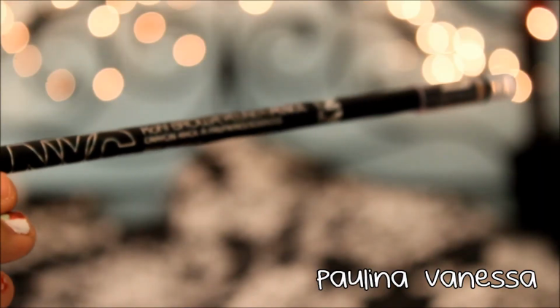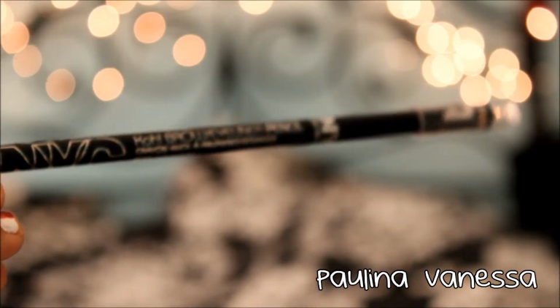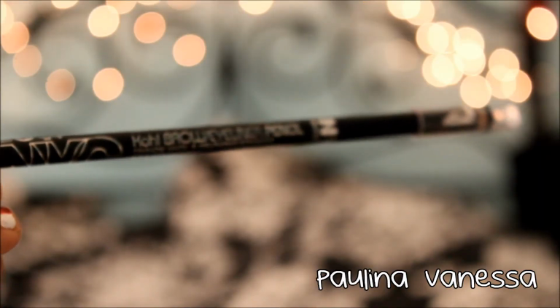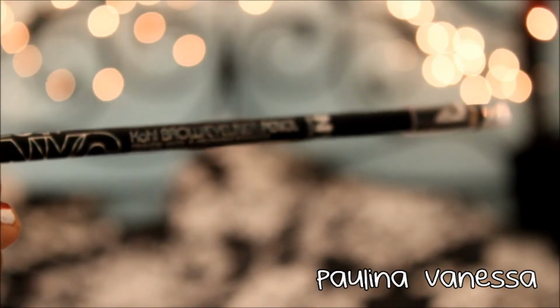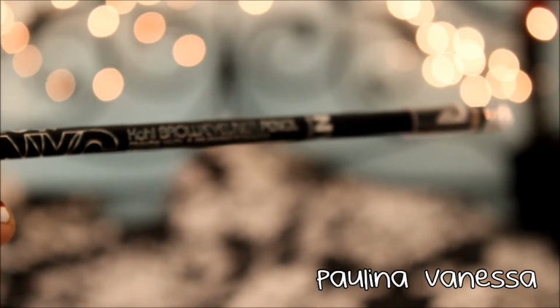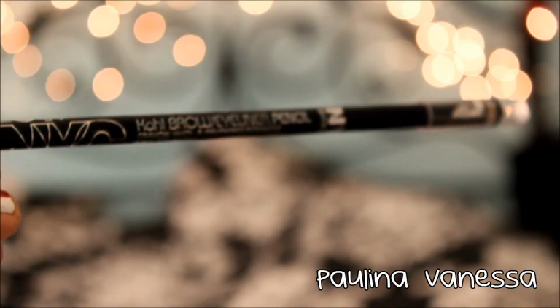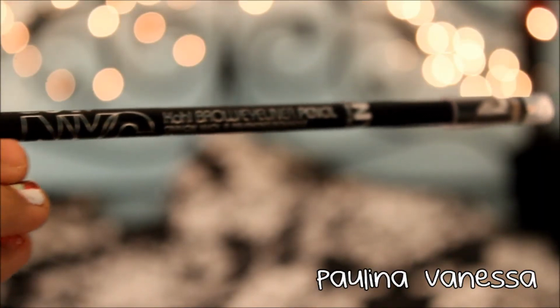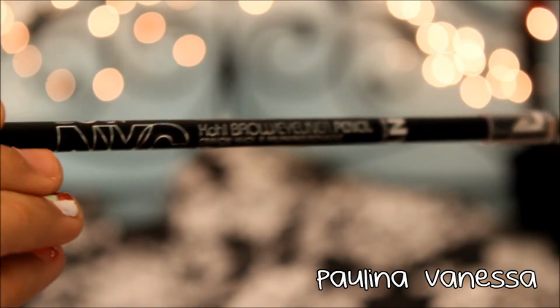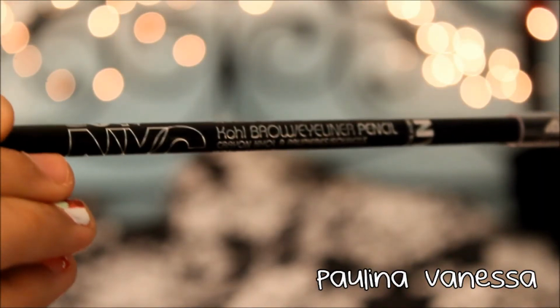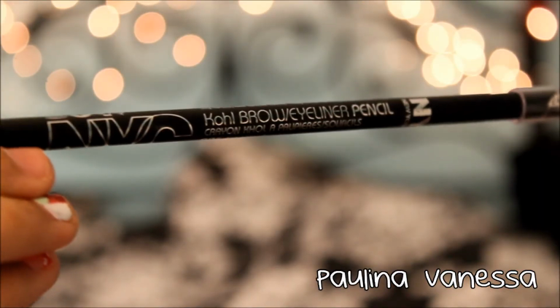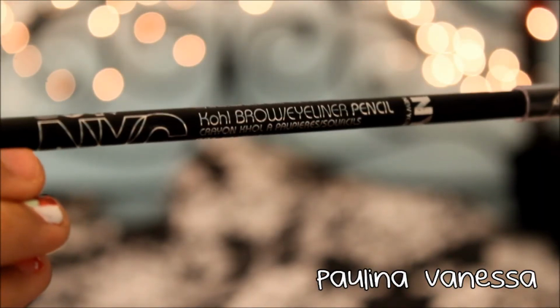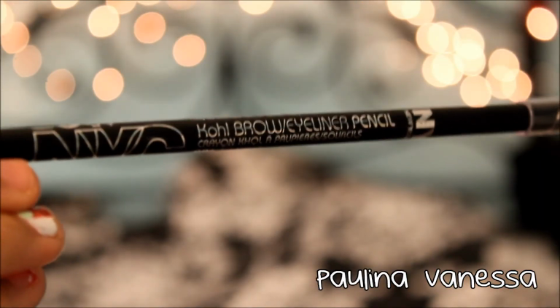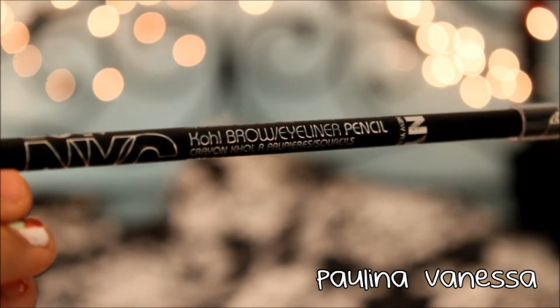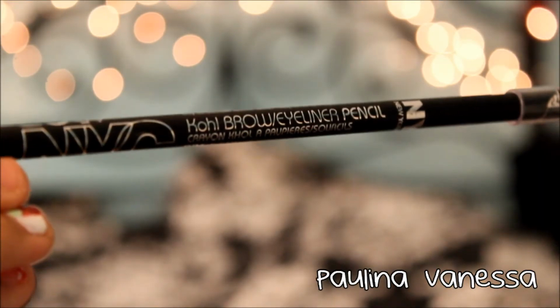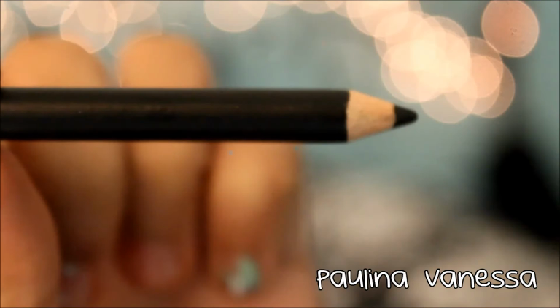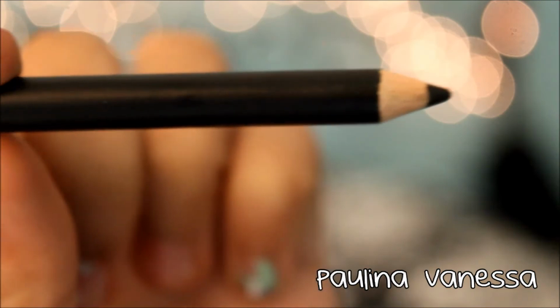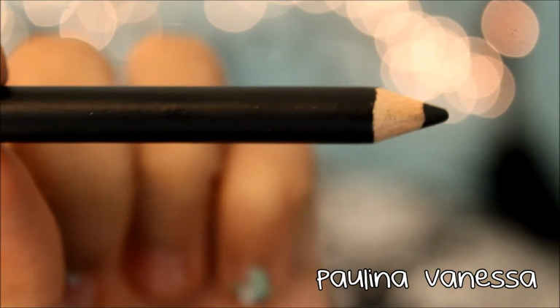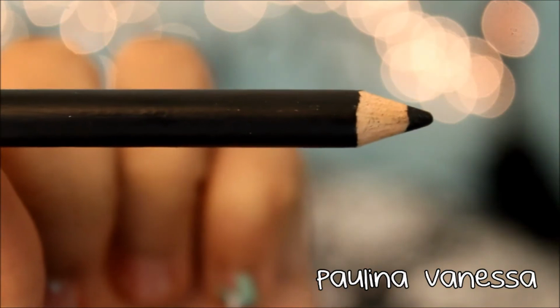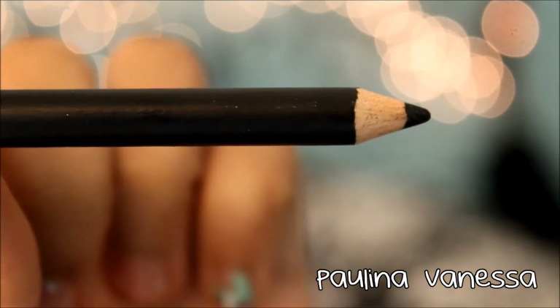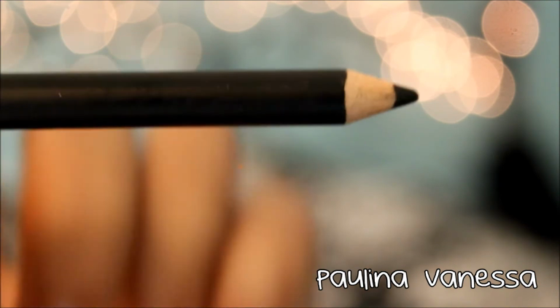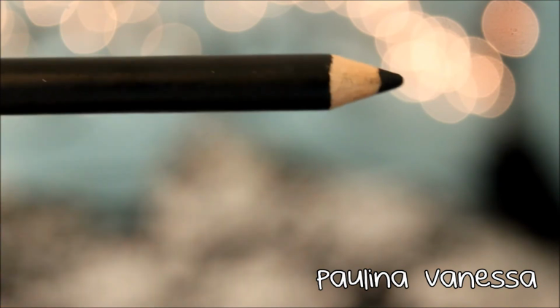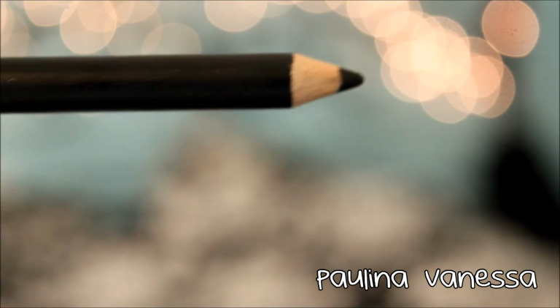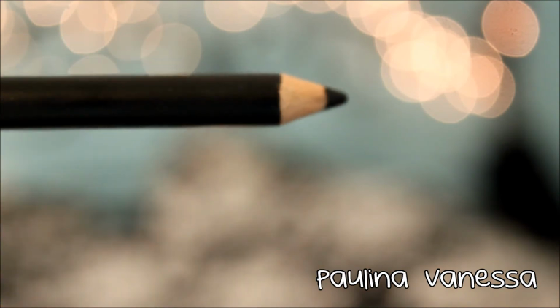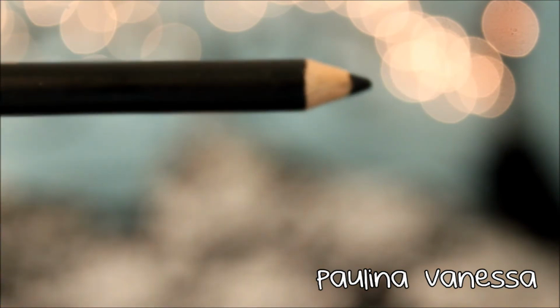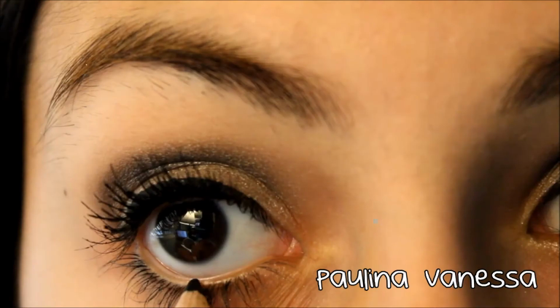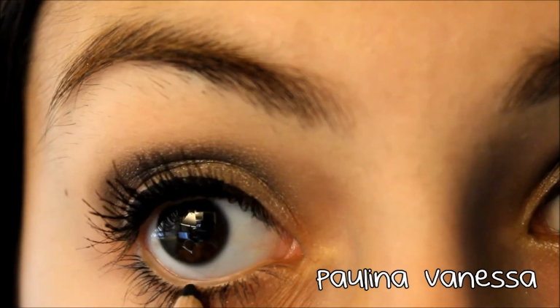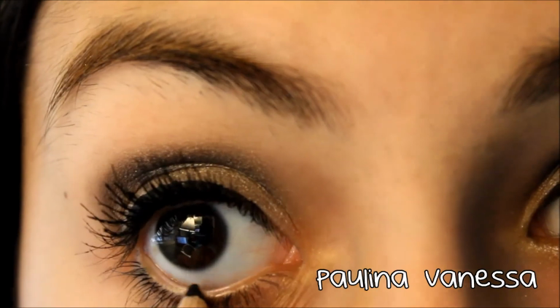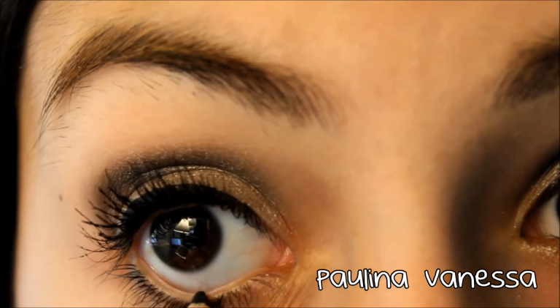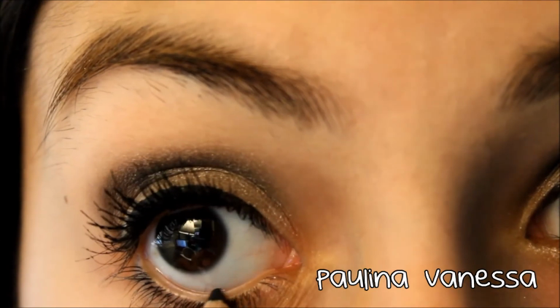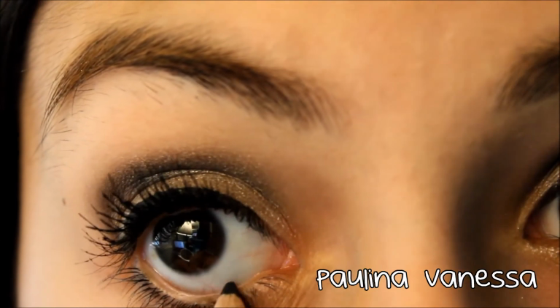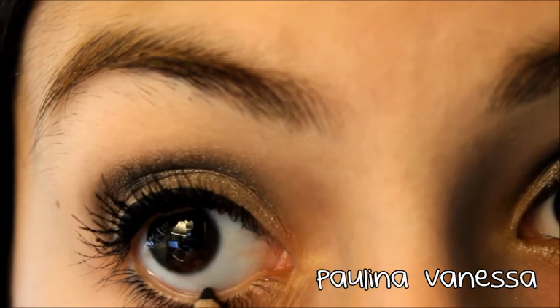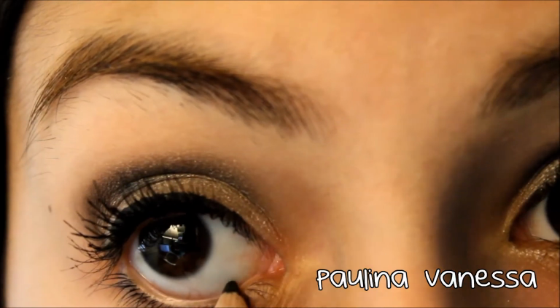Next taking the NYC Brow Slash Eyeliner Pencil, I'm just going to be applying that to my waterline.